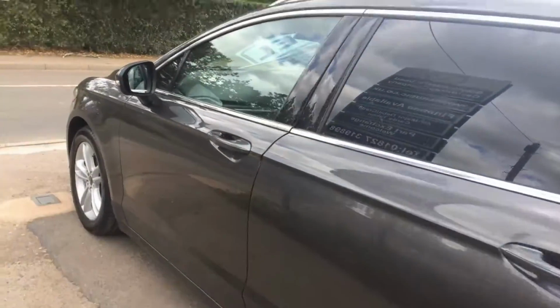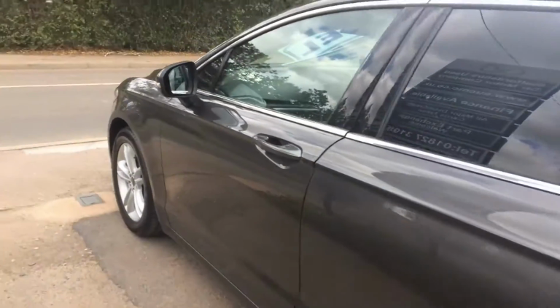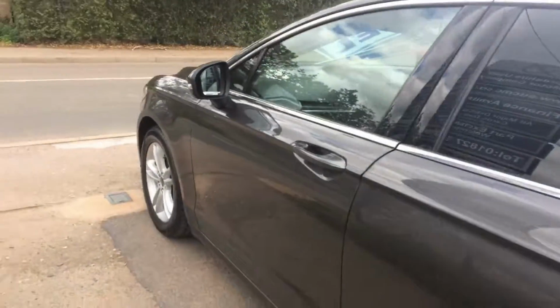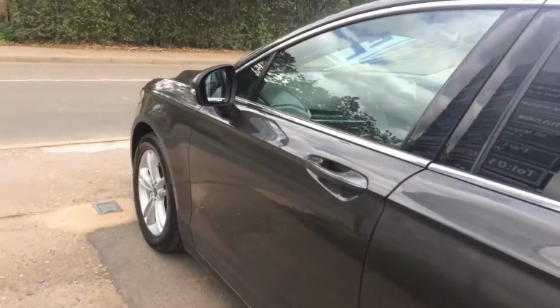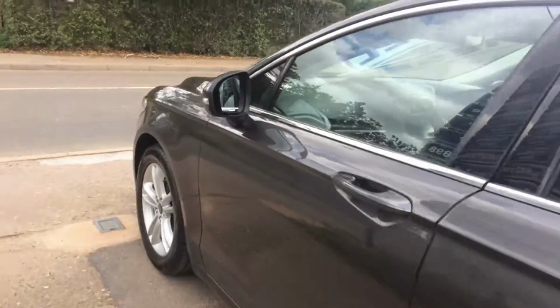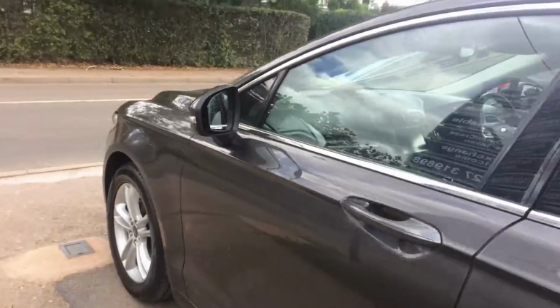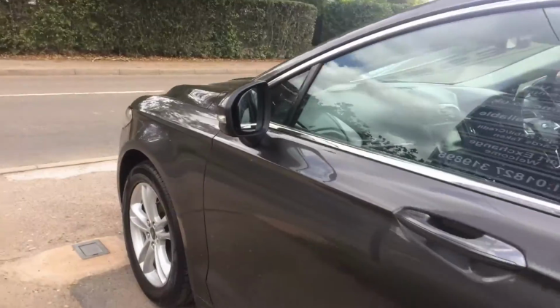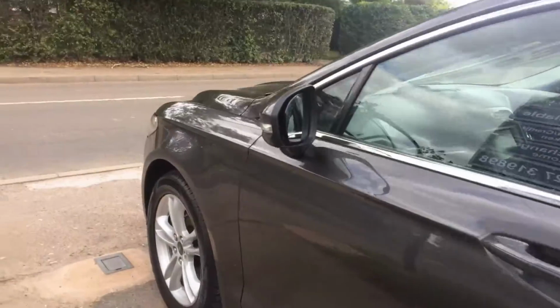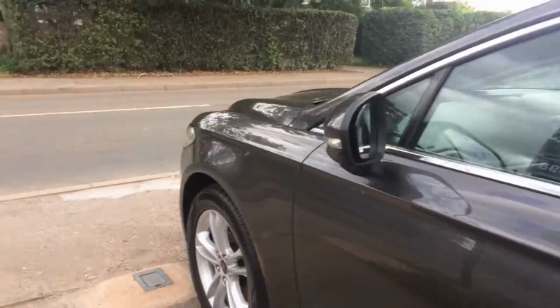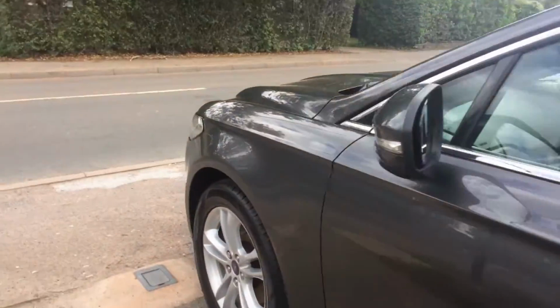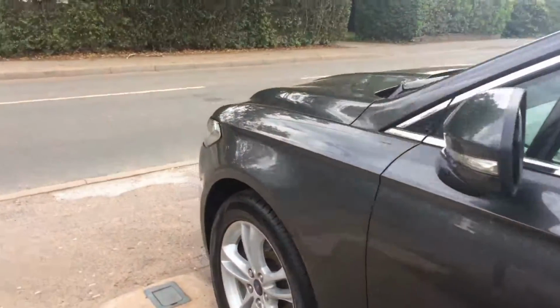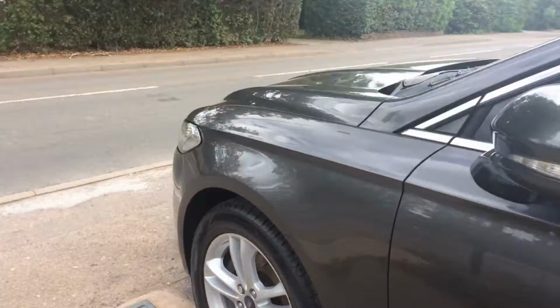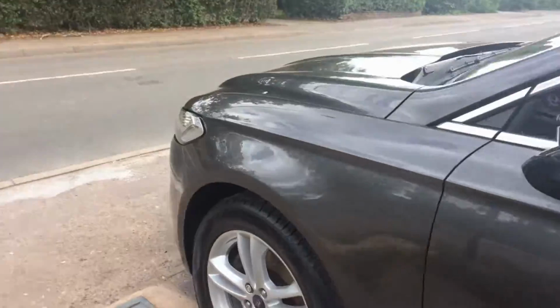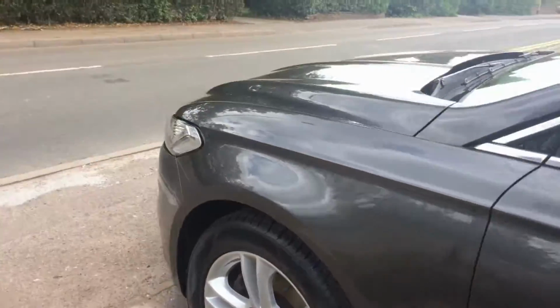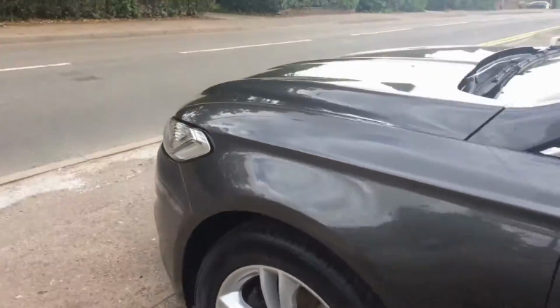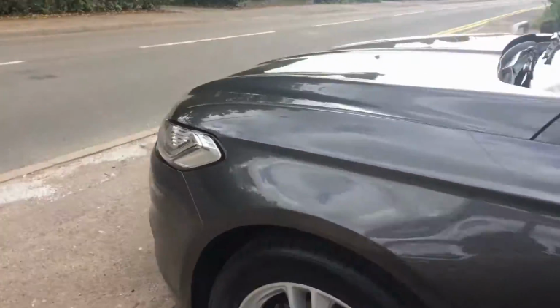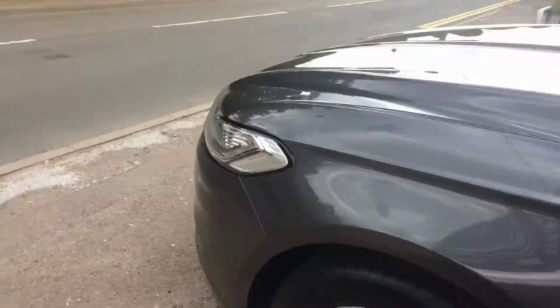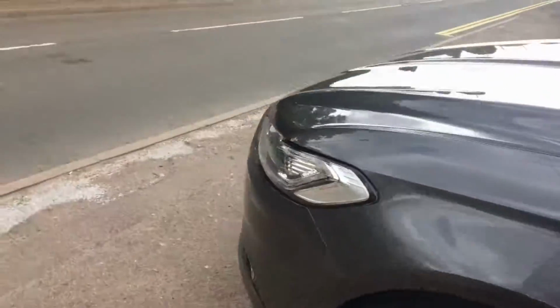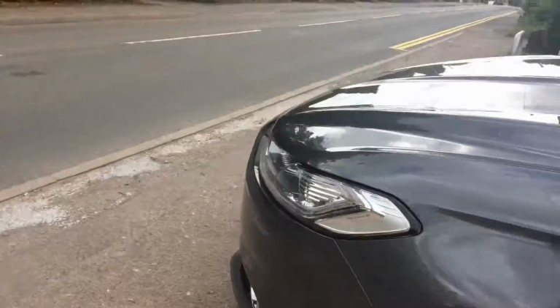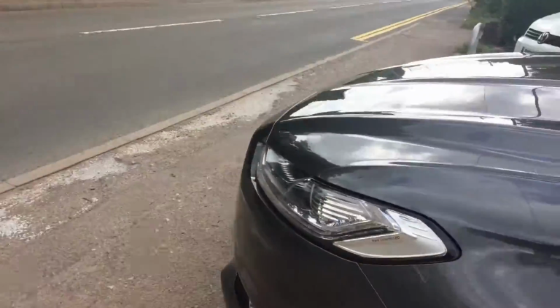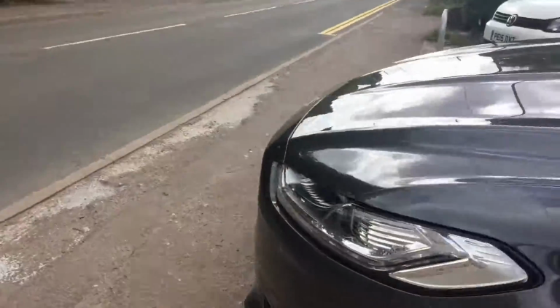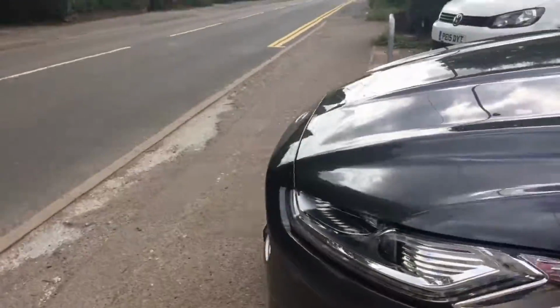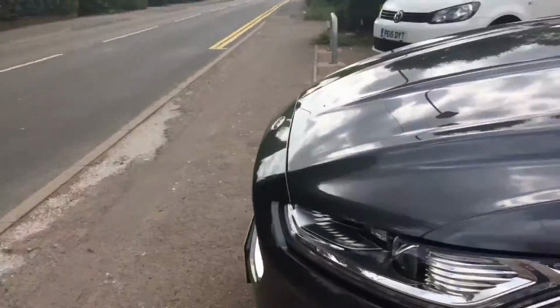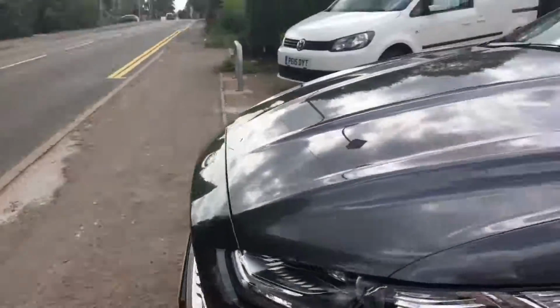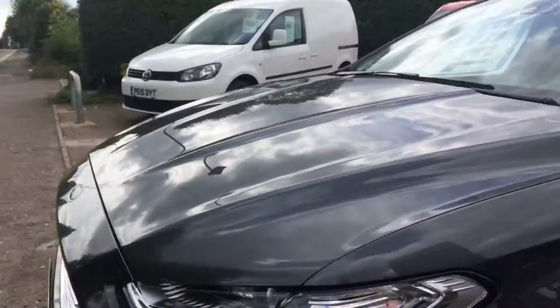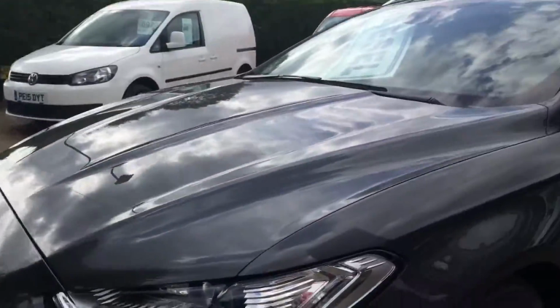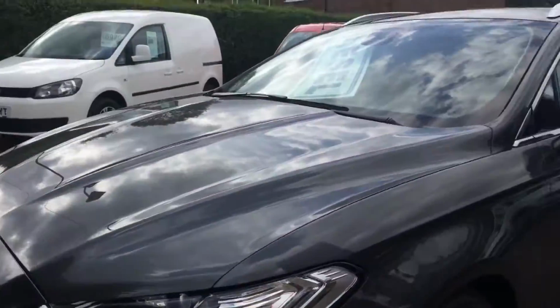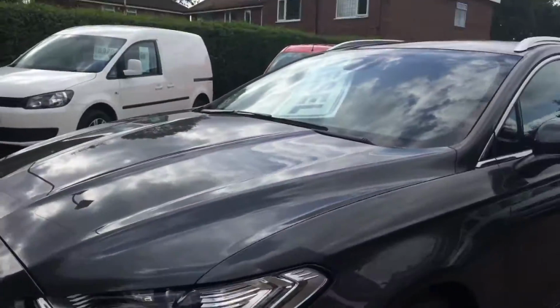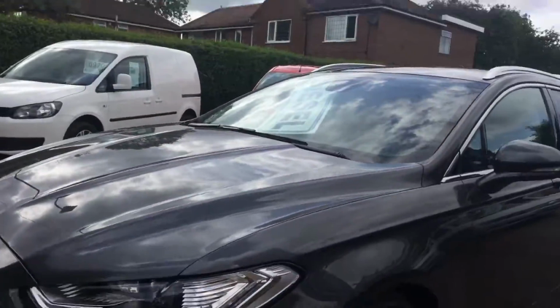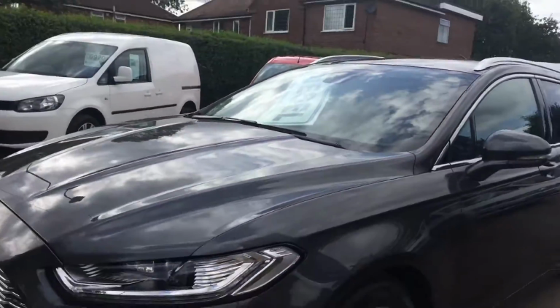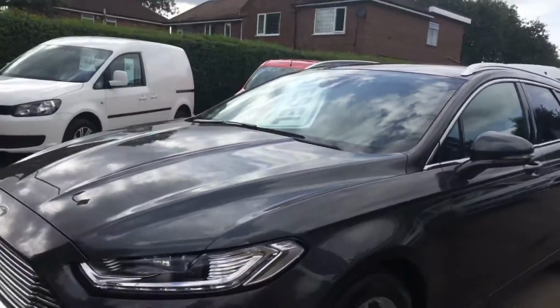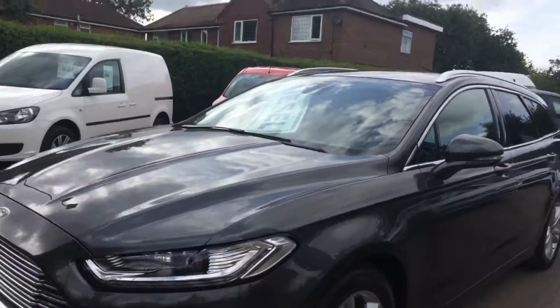Privacy glass — I think you'll agree that is a great looking car.